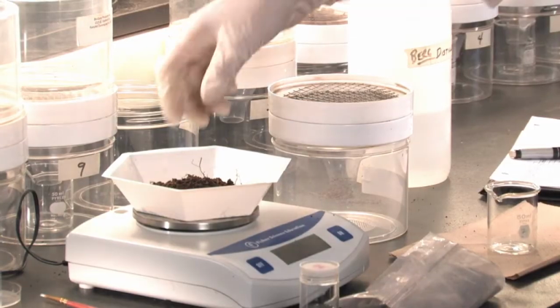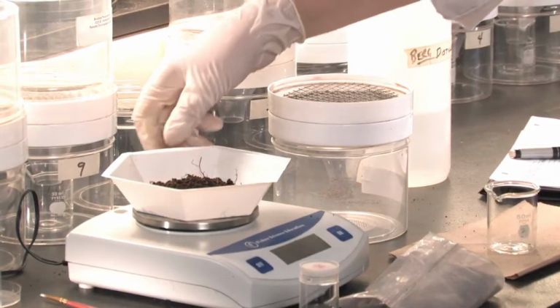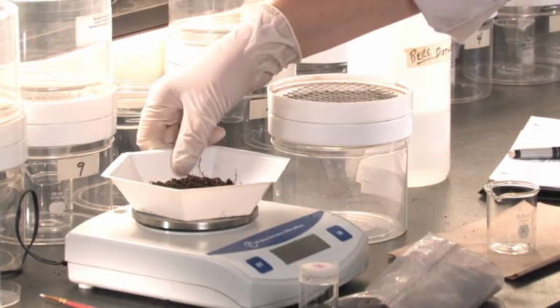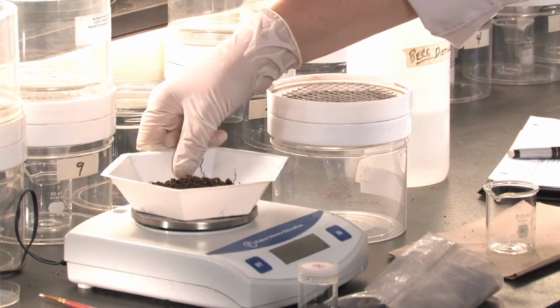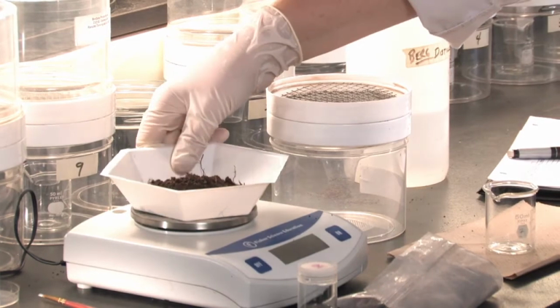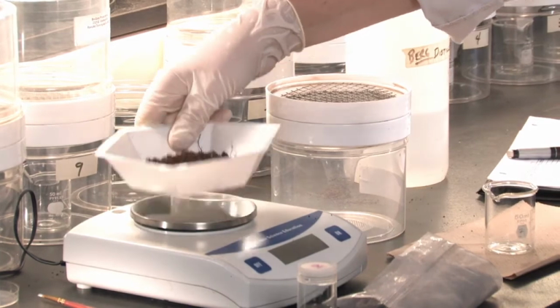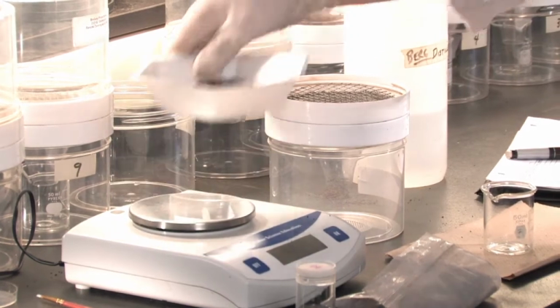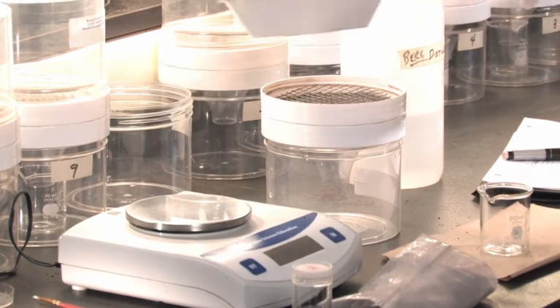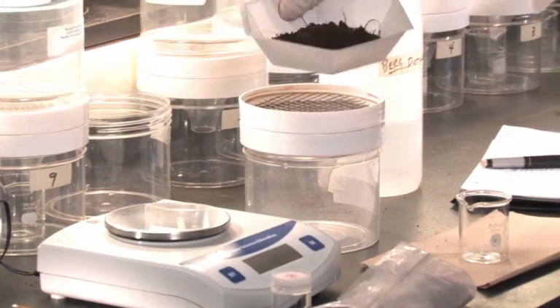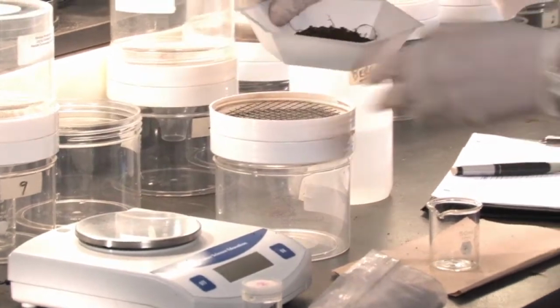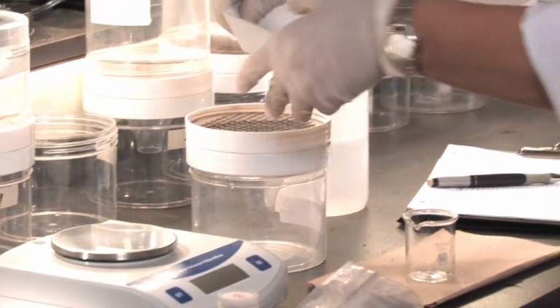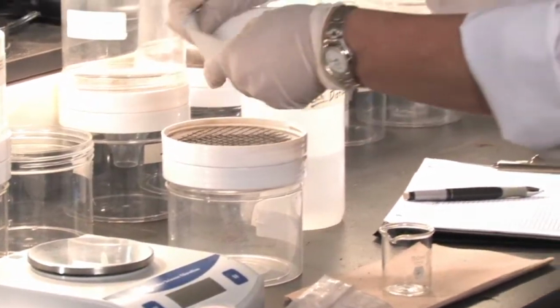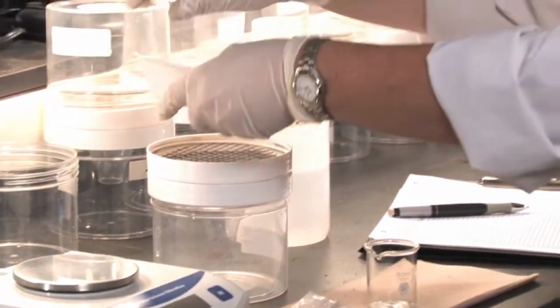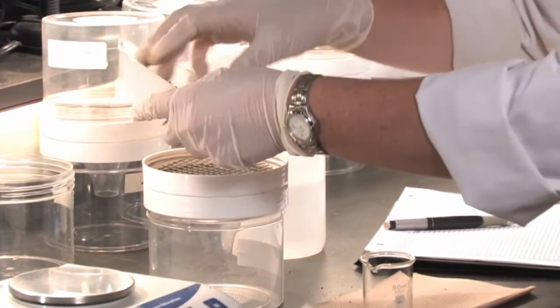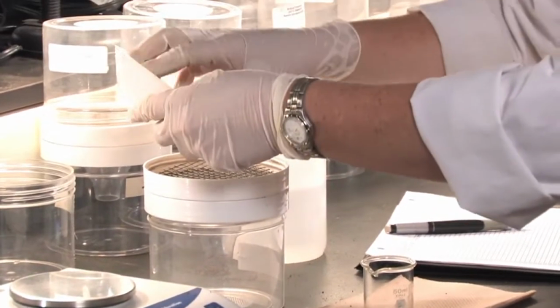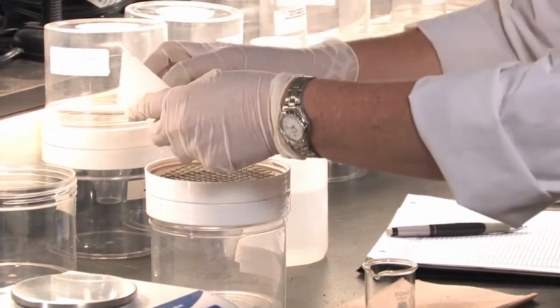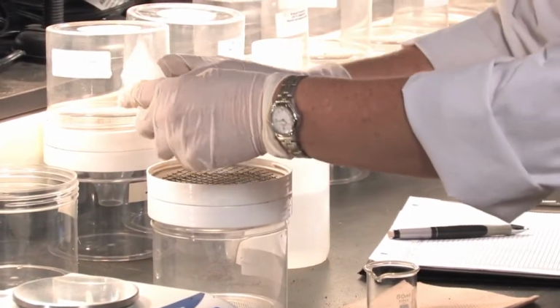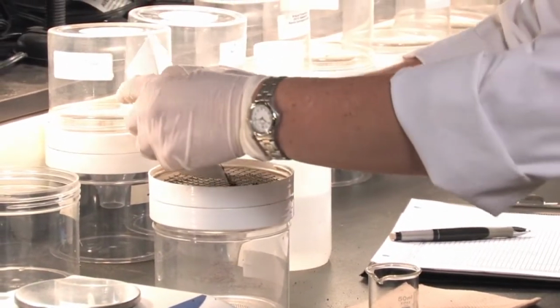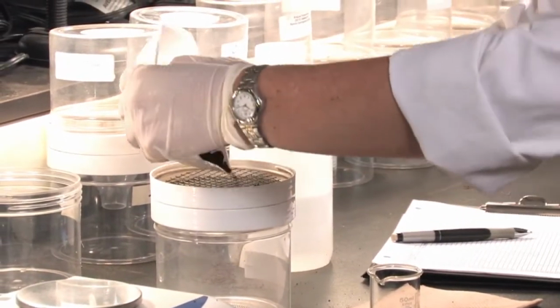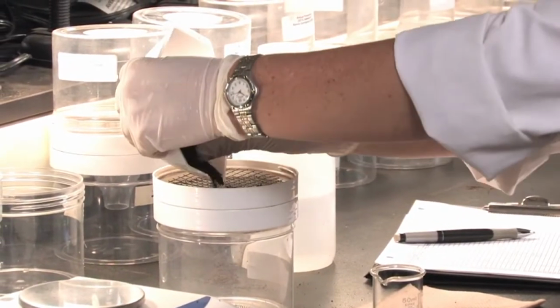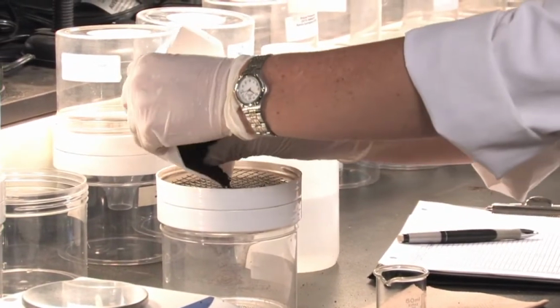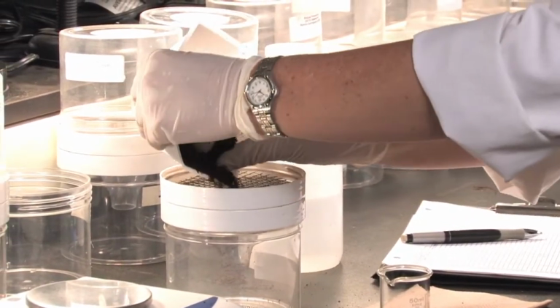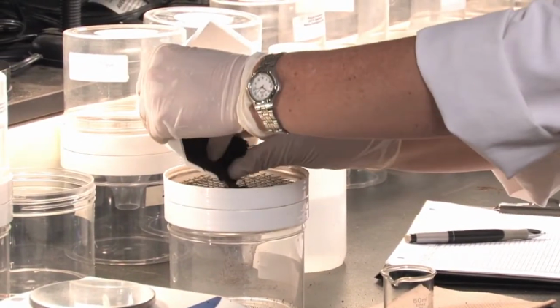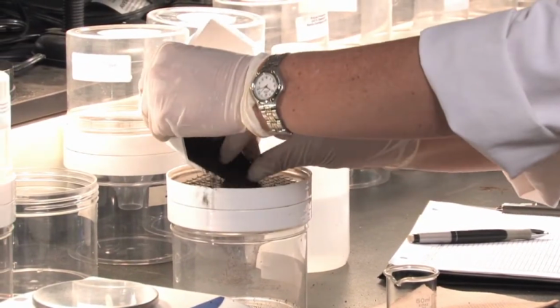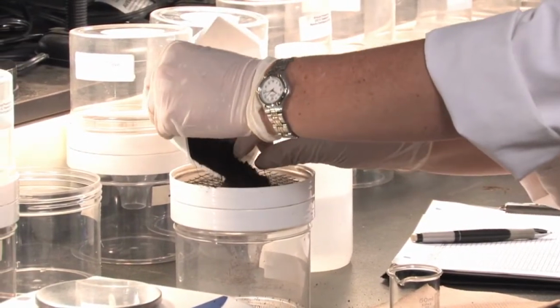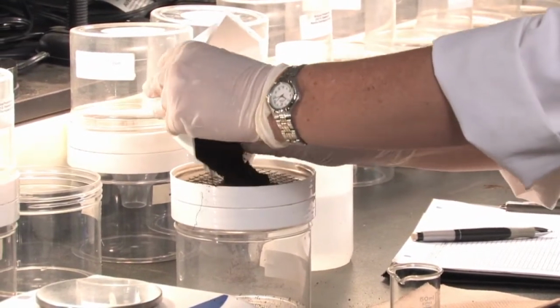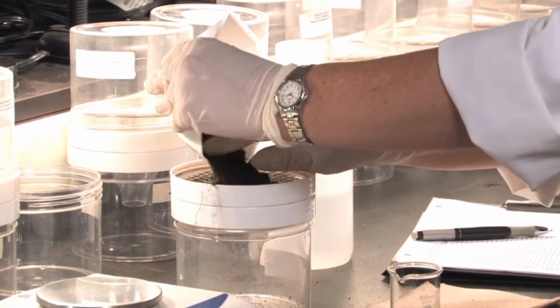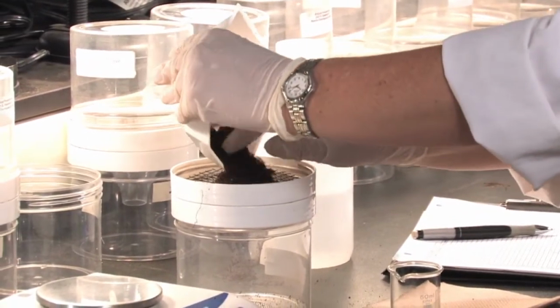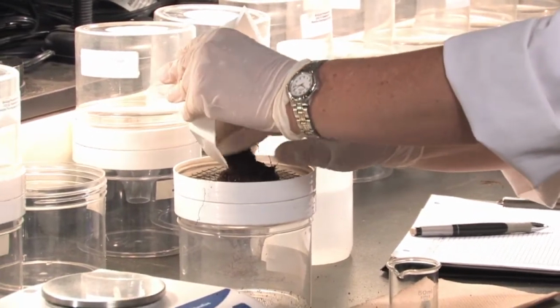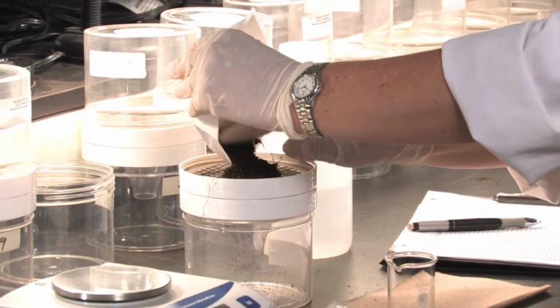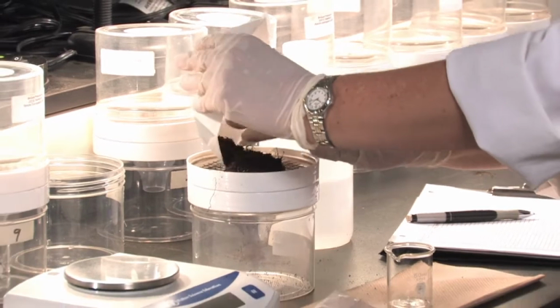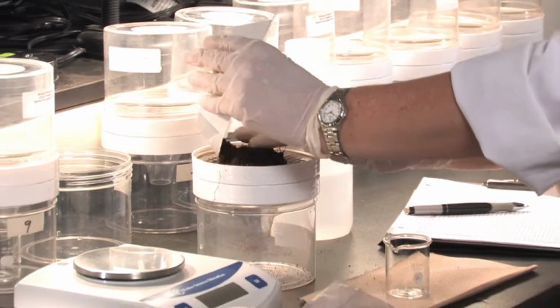We now take our soil and place it in the extractor.